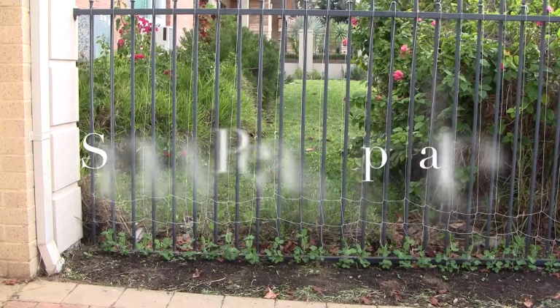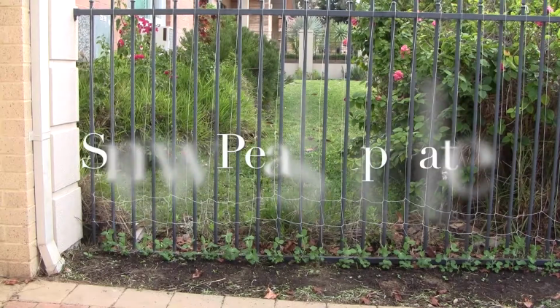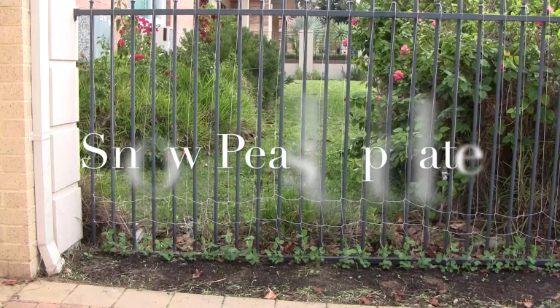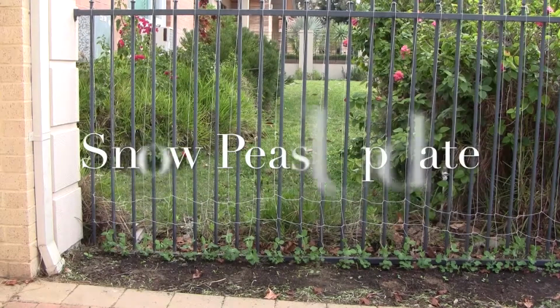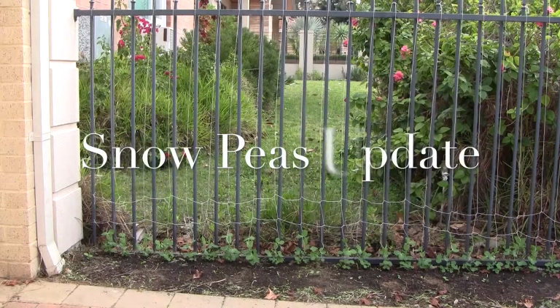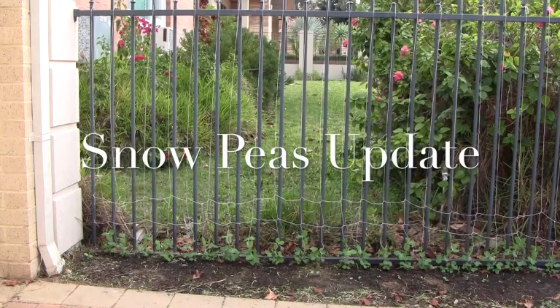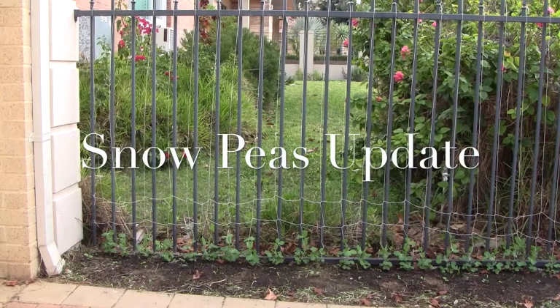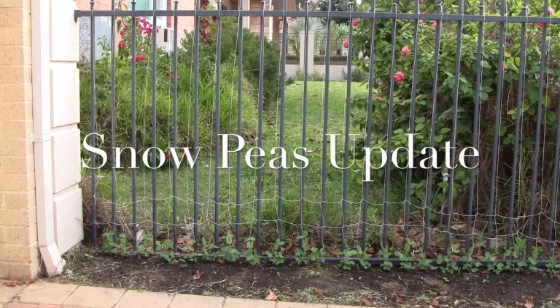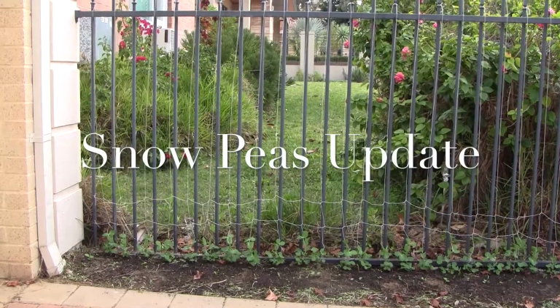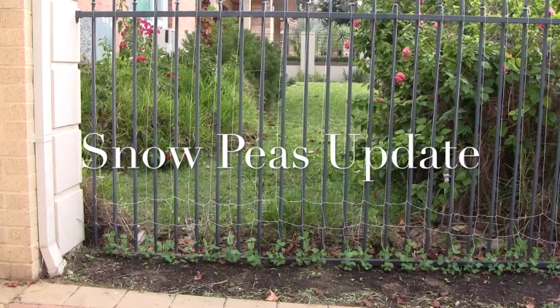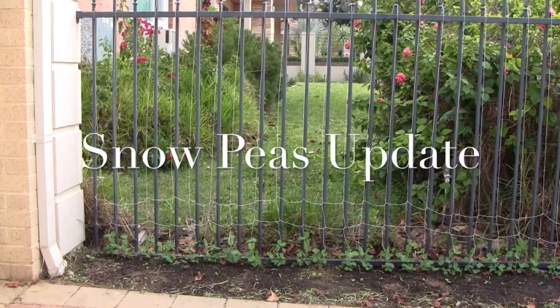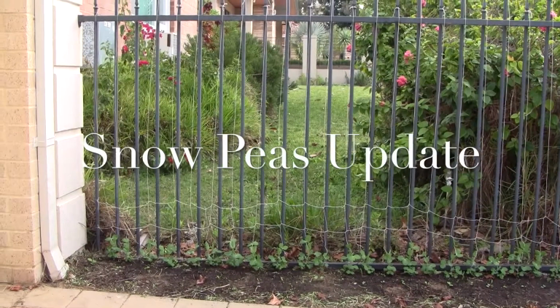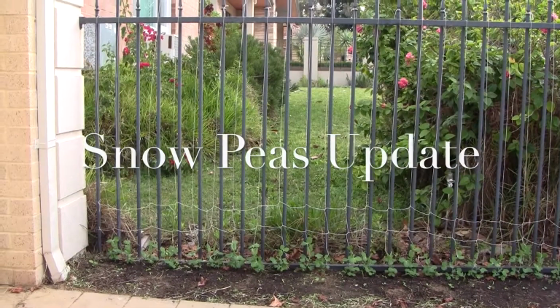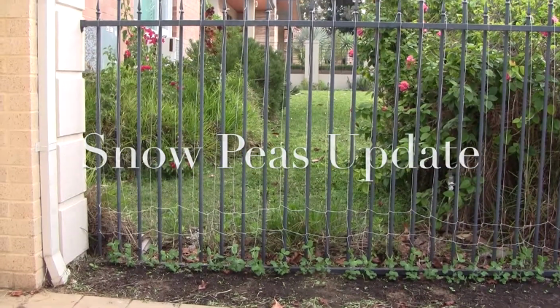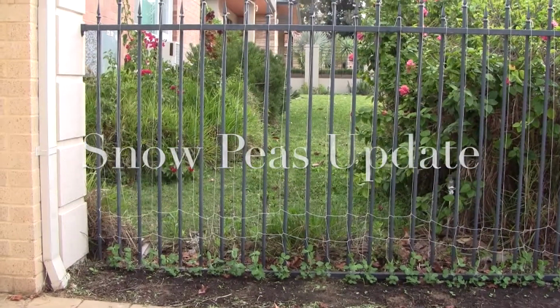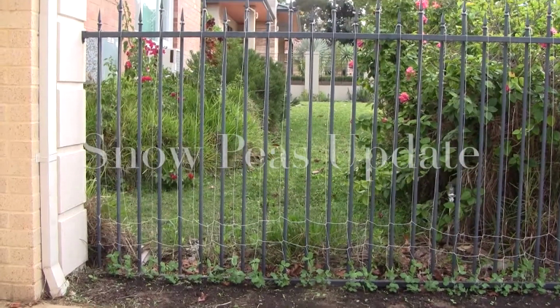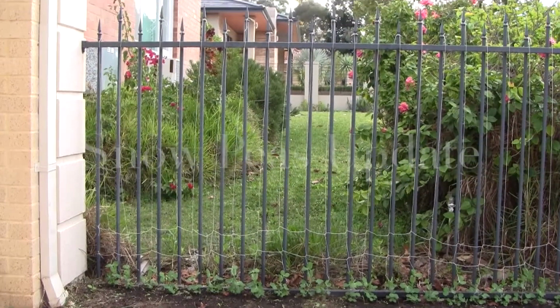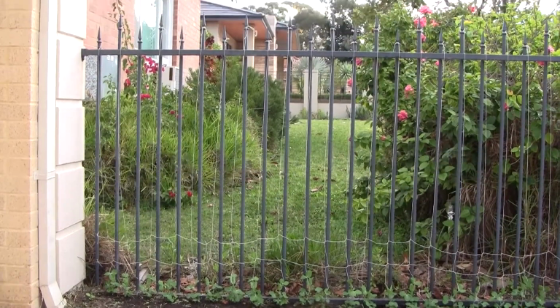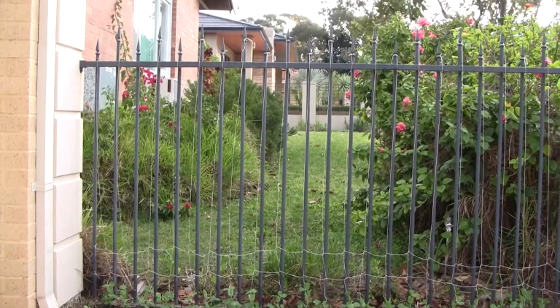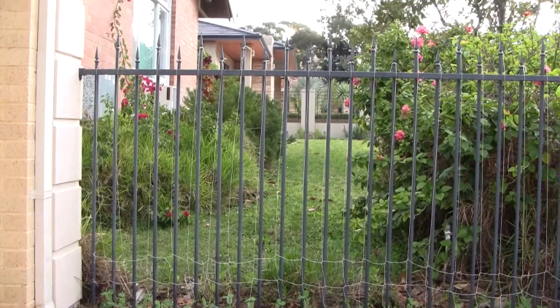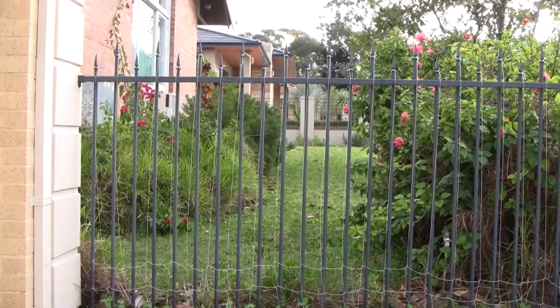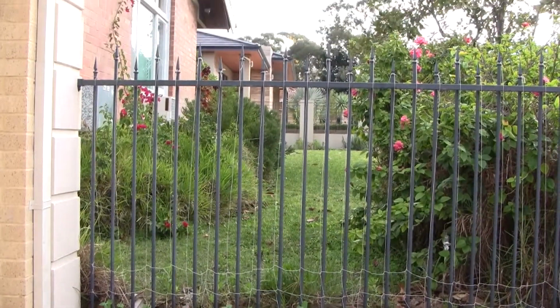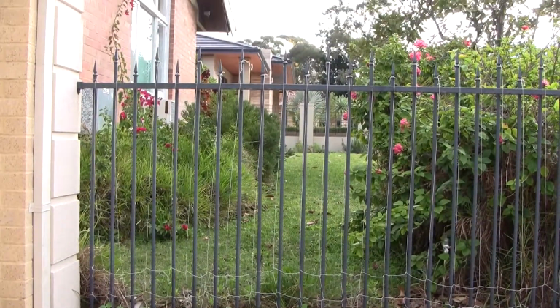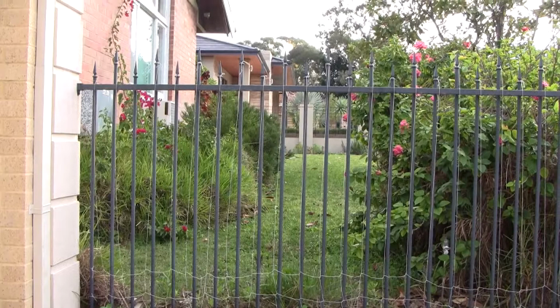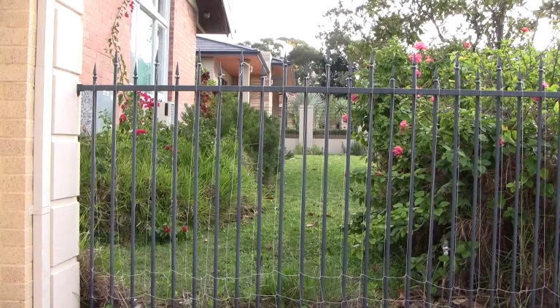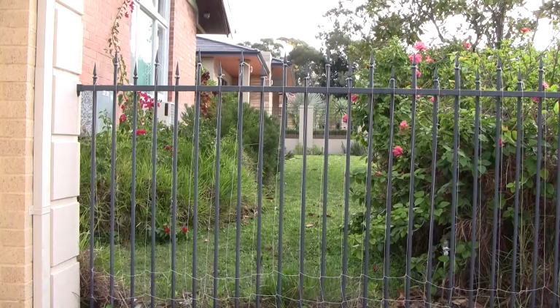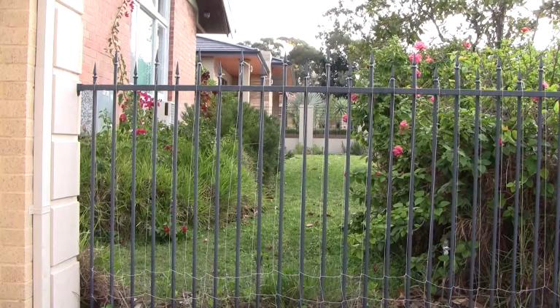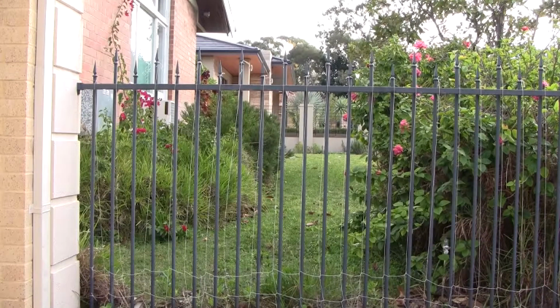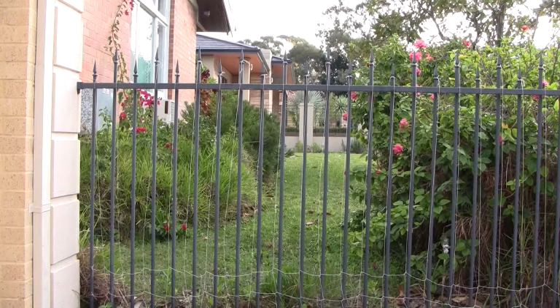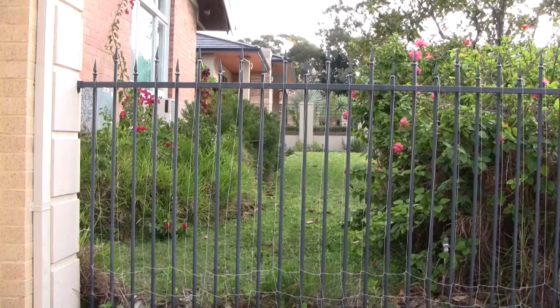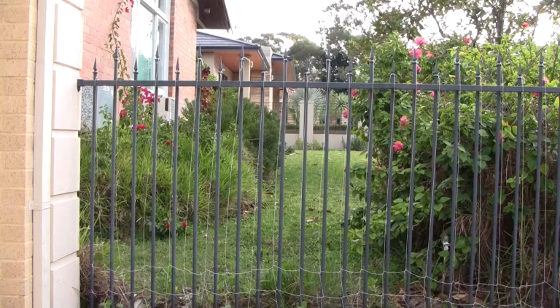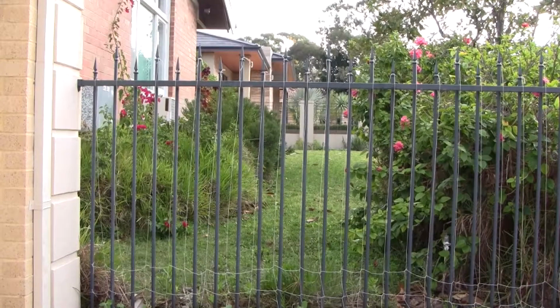Hi, I'm Sue. Thanks for joining me. Today I'm going to talk about my snow peas and how they're doing.